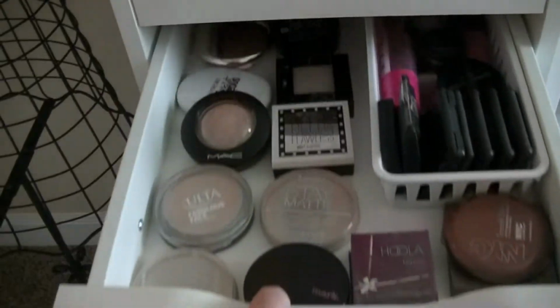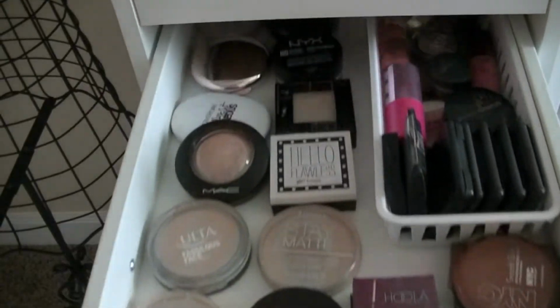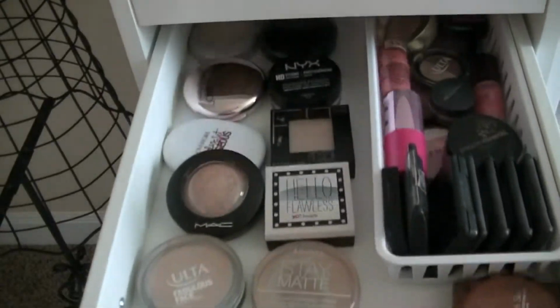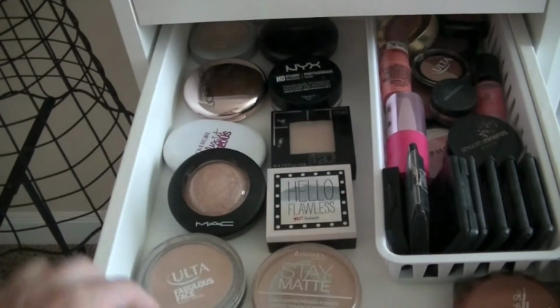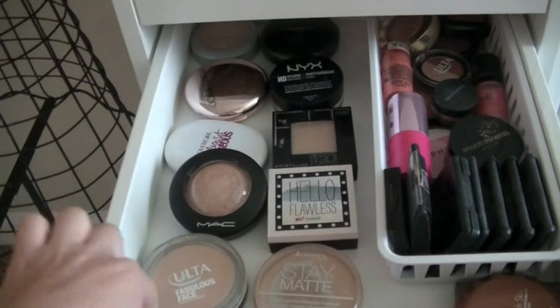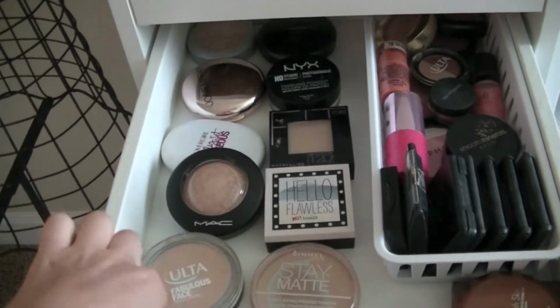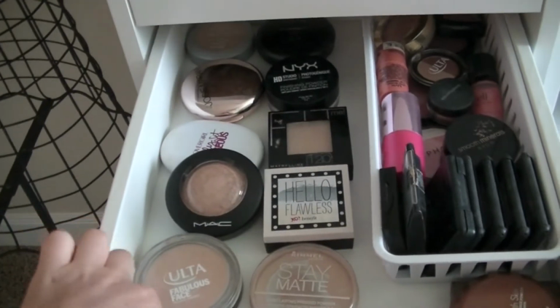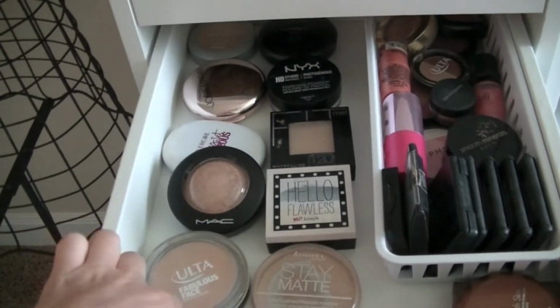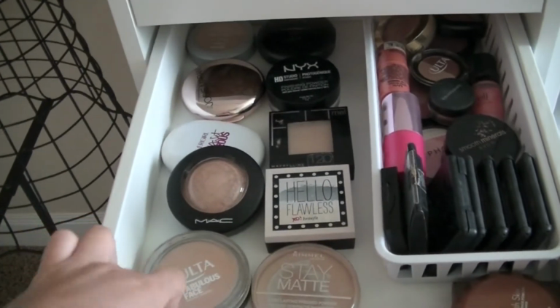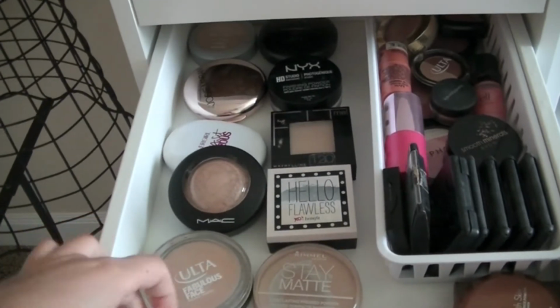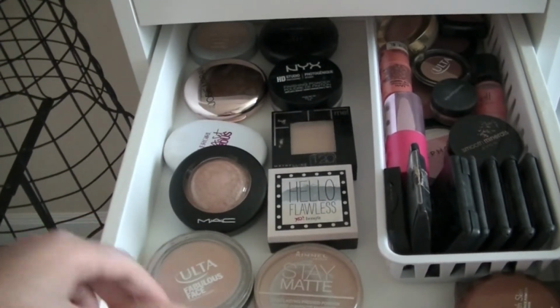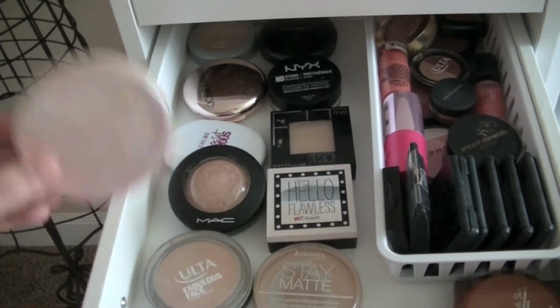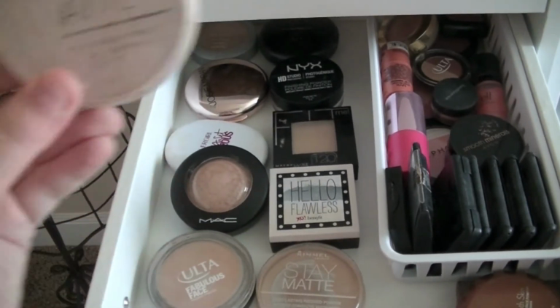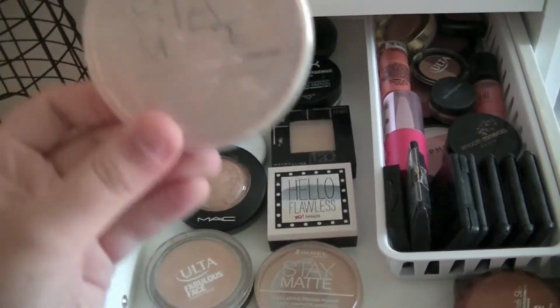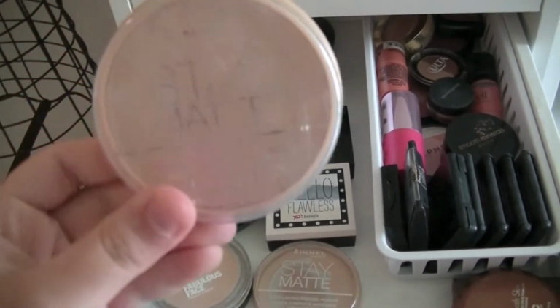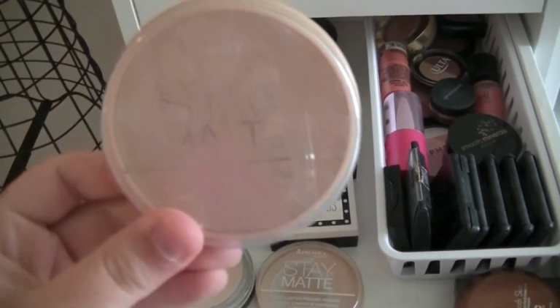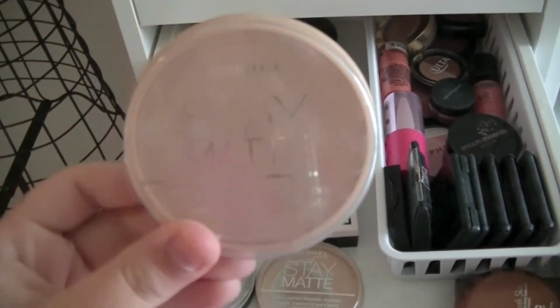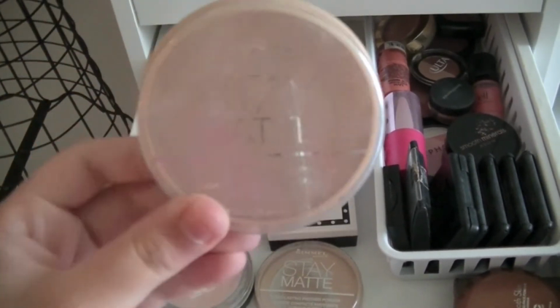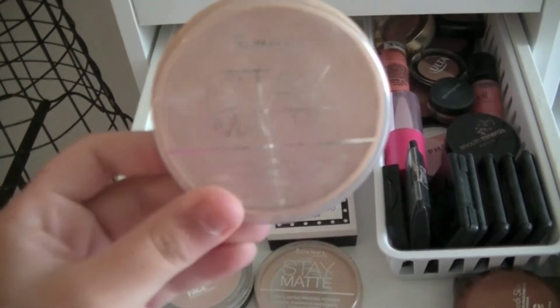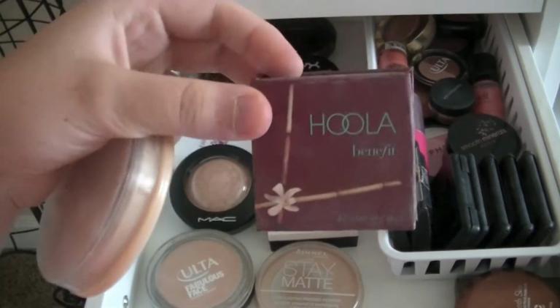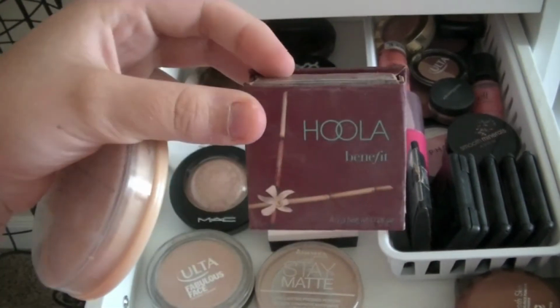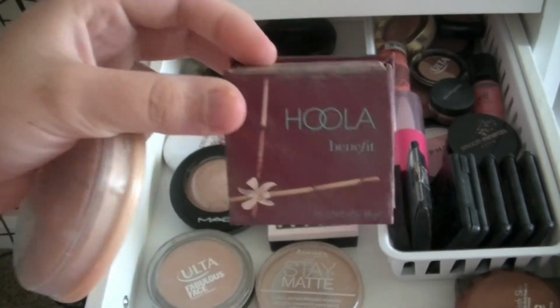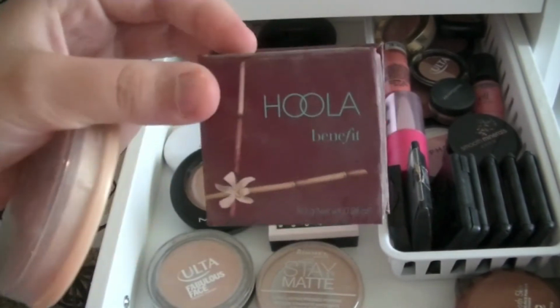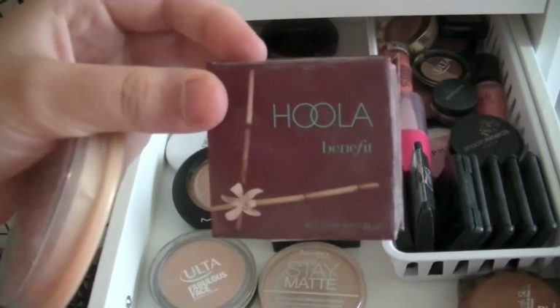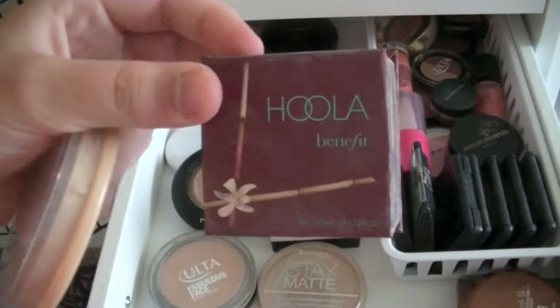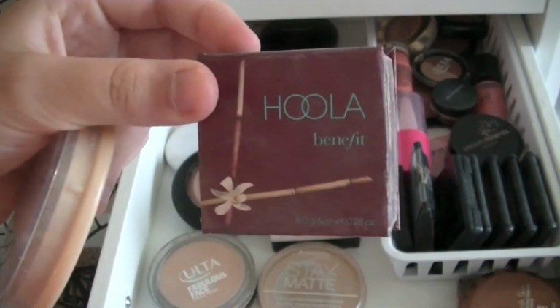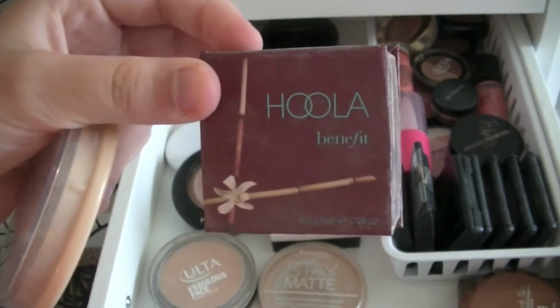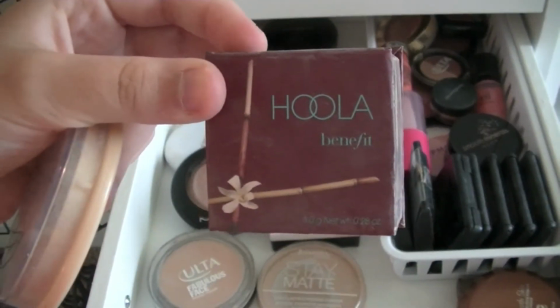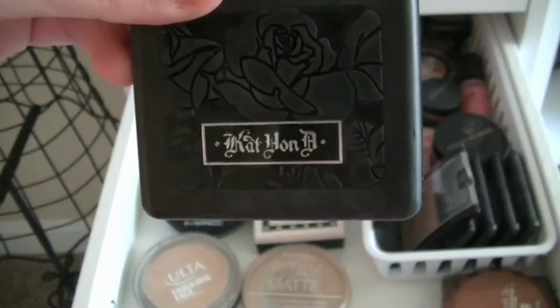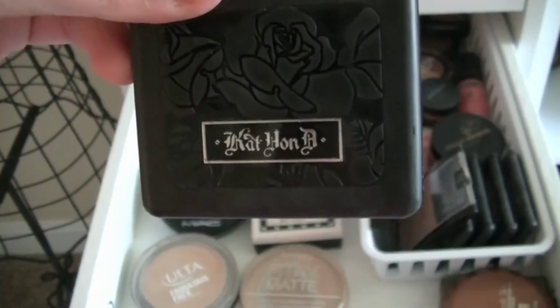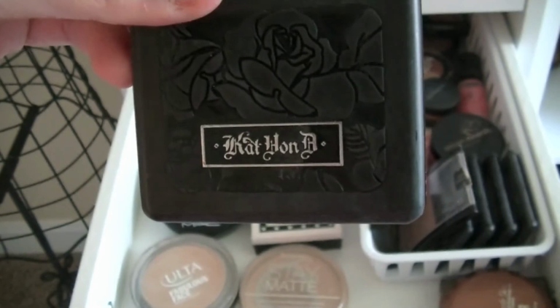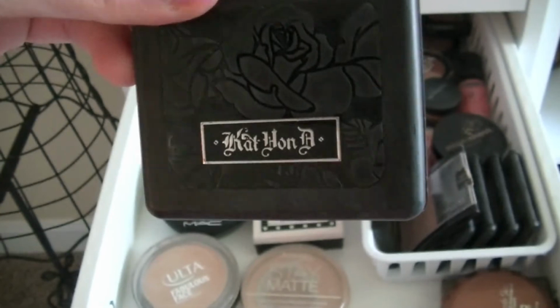Once I'm done with my hair, I like to pick out all my makeup from my new Alex nine drawer, which I love so much.